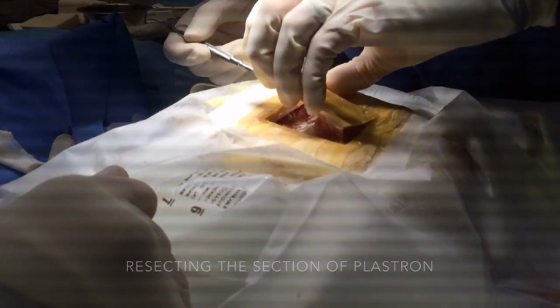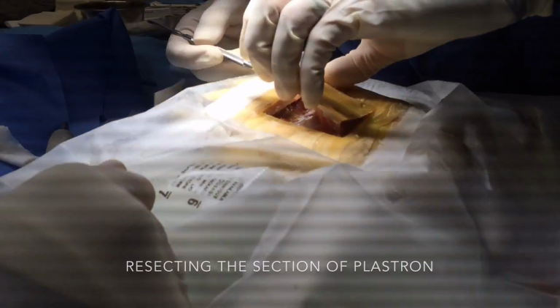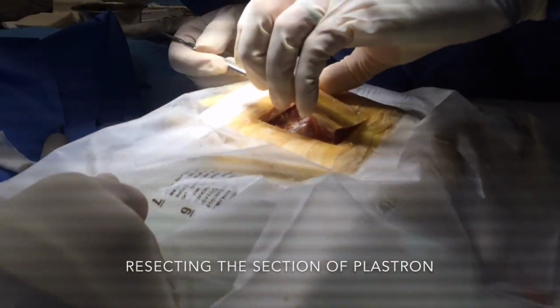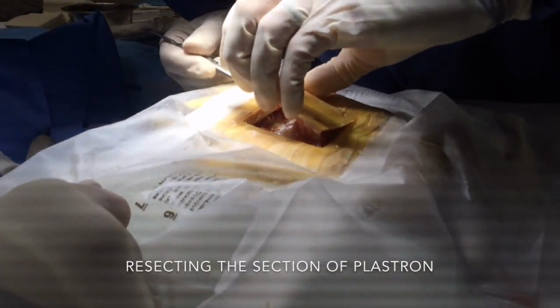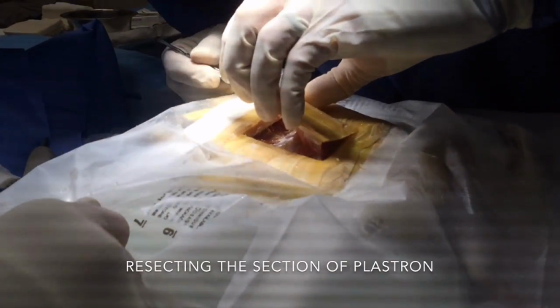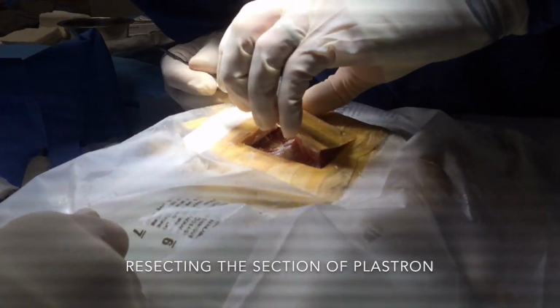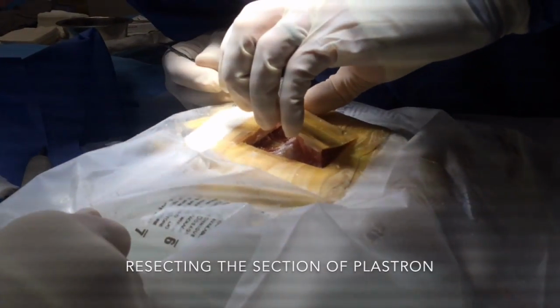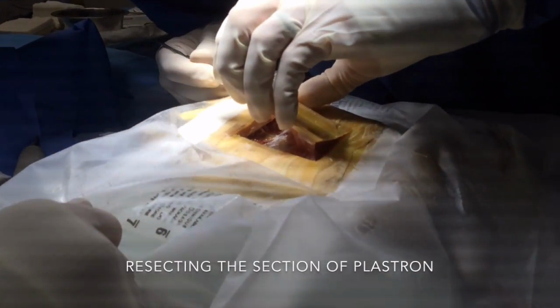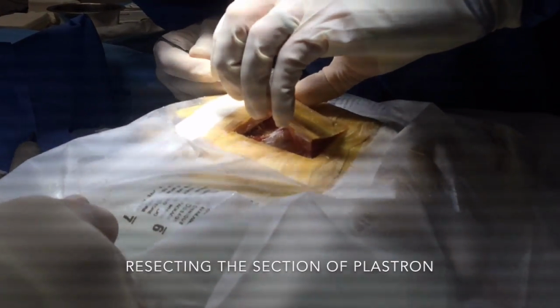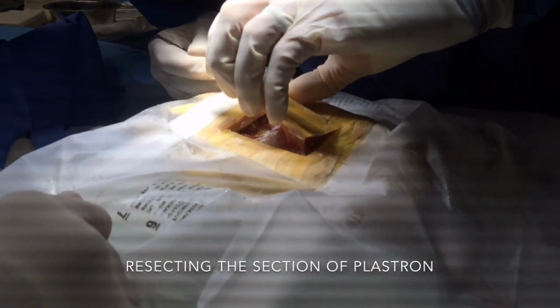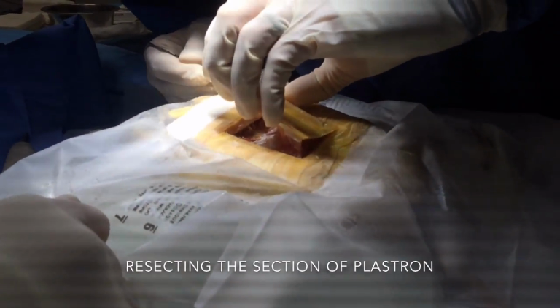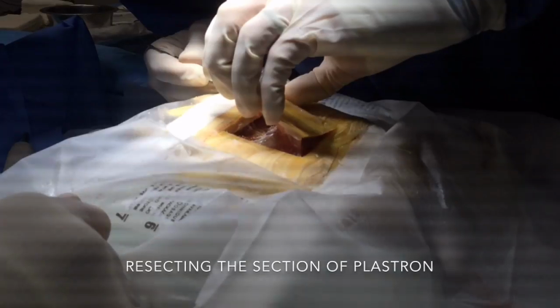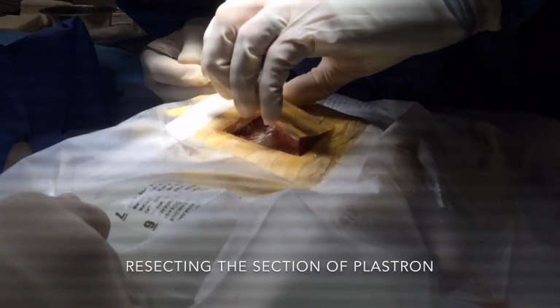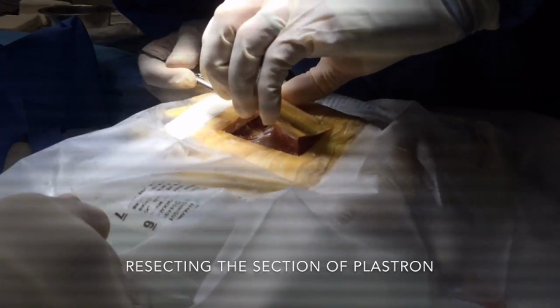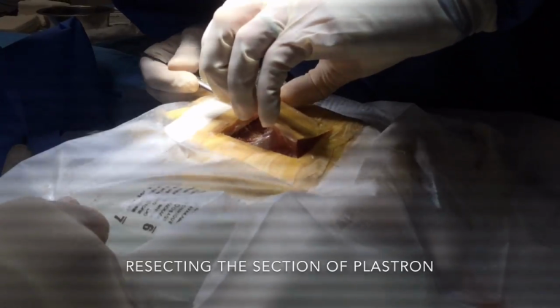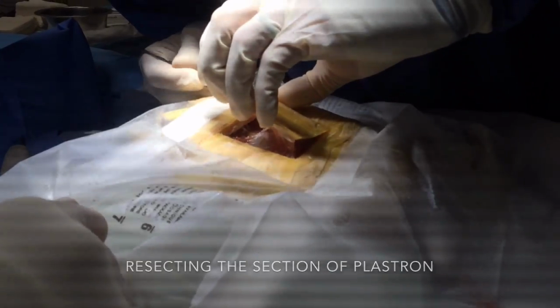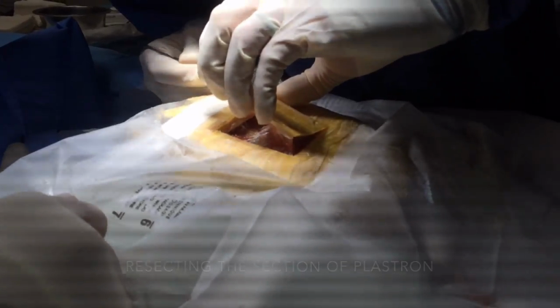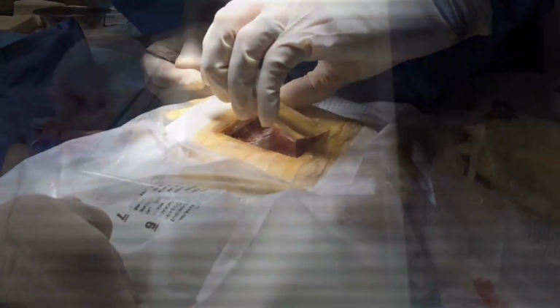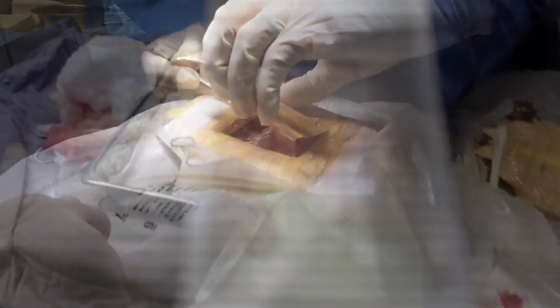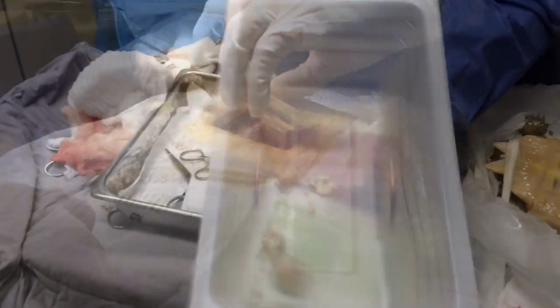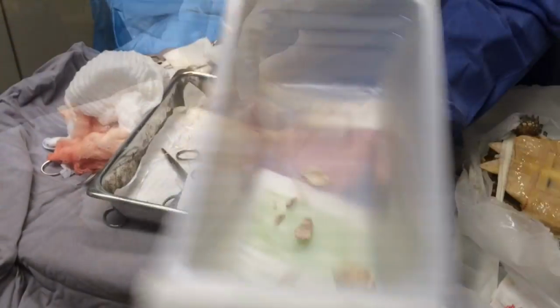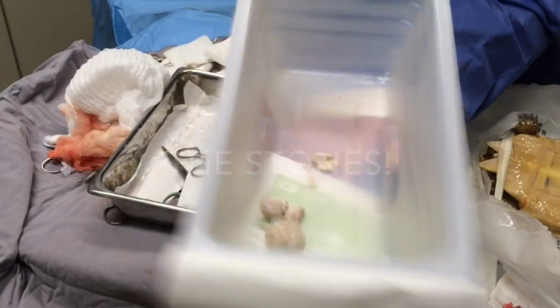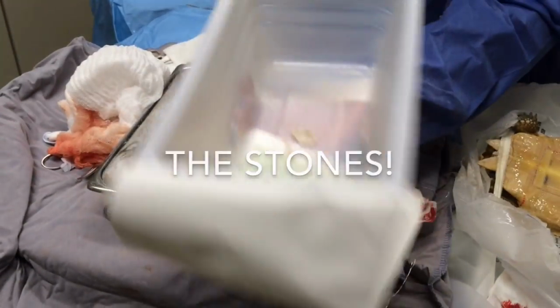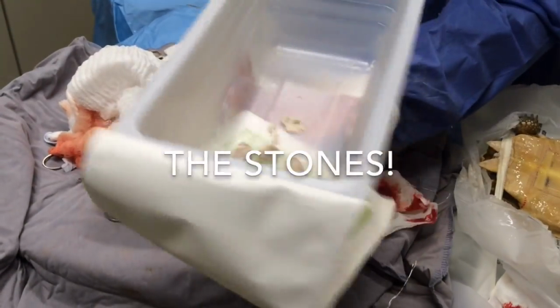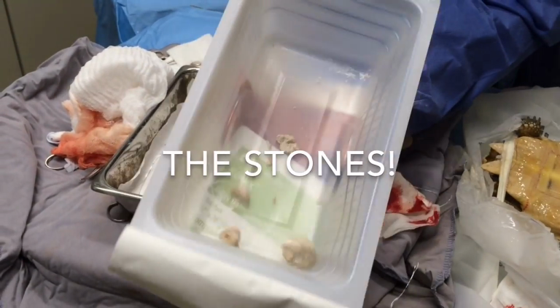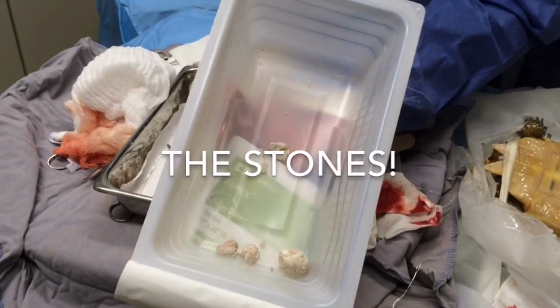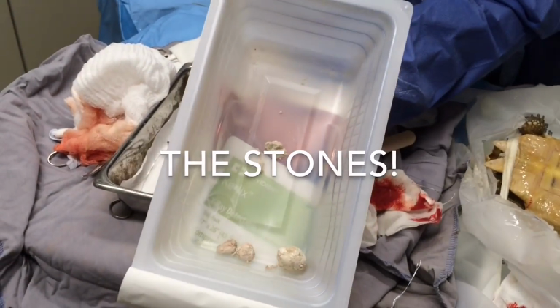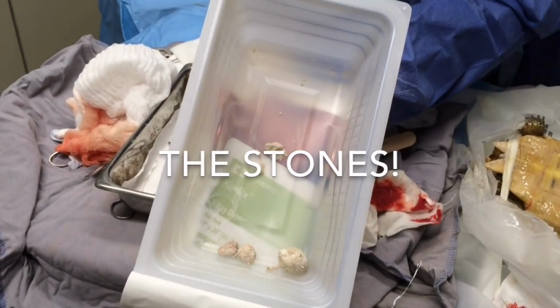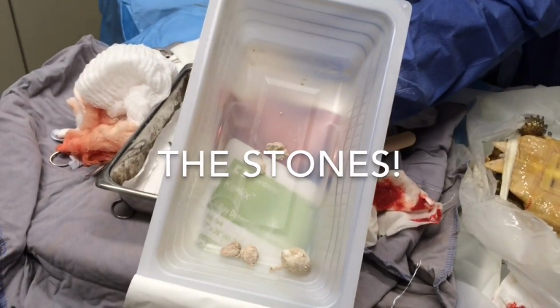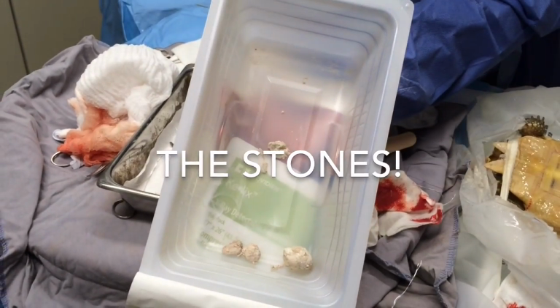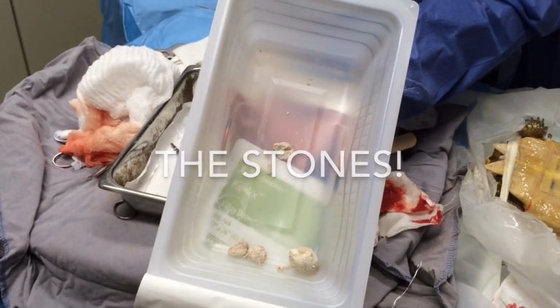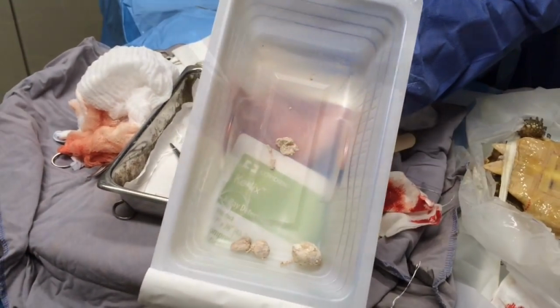You must be very careful when removing the plastron. Pretty nasty stuff.